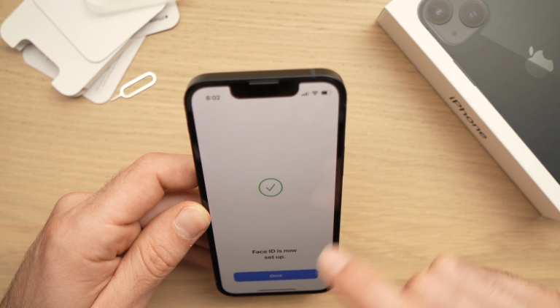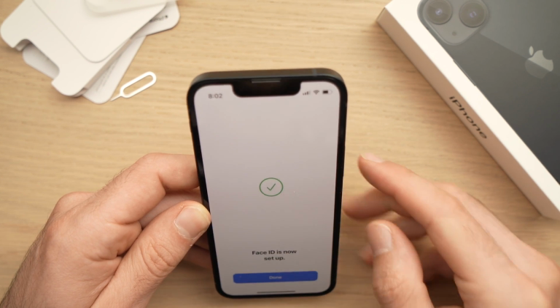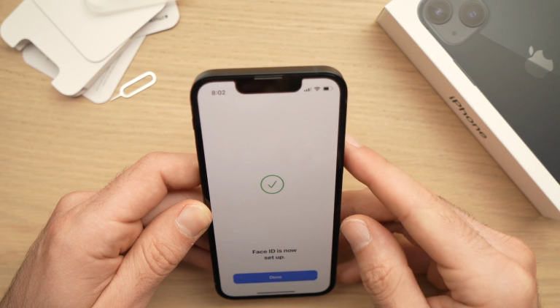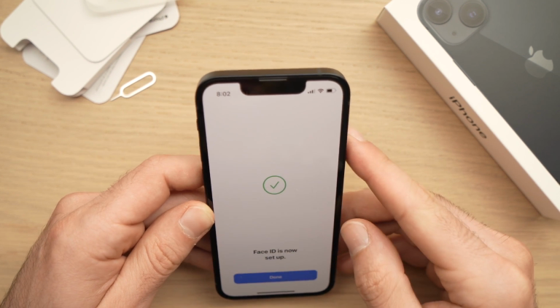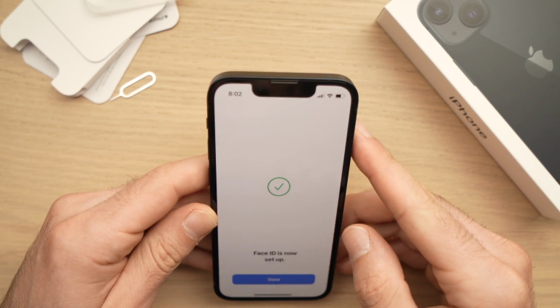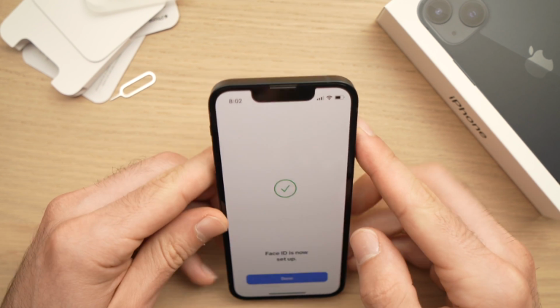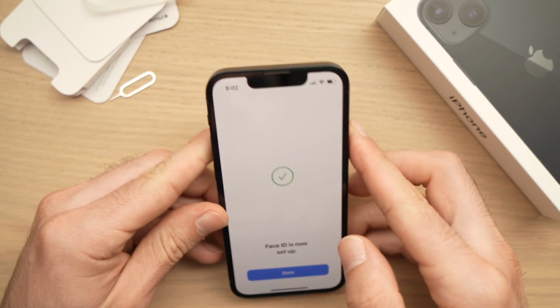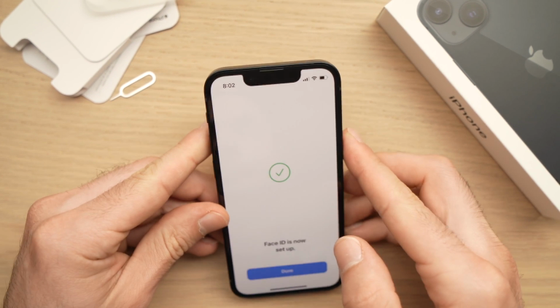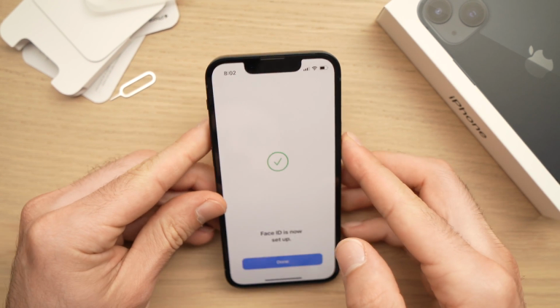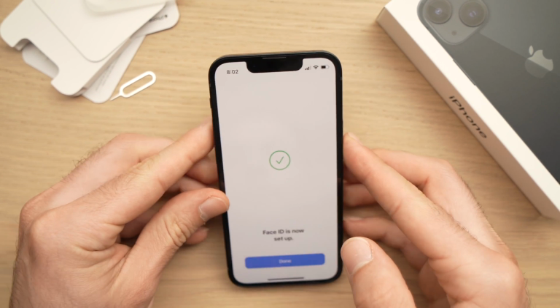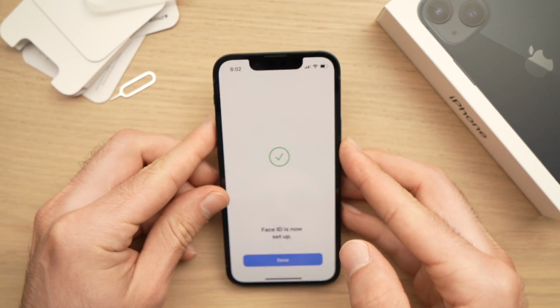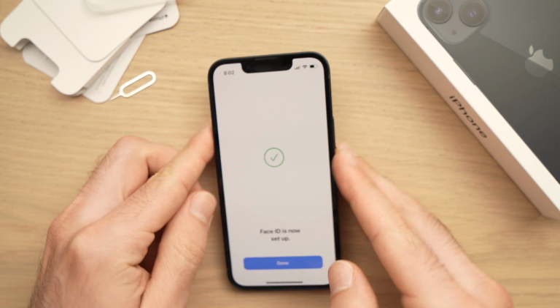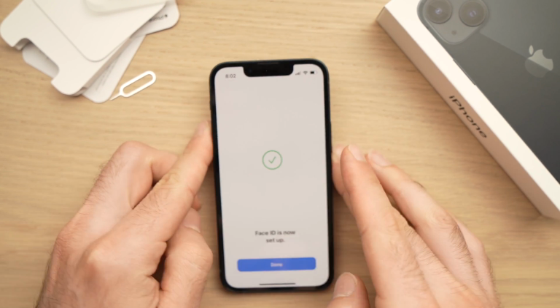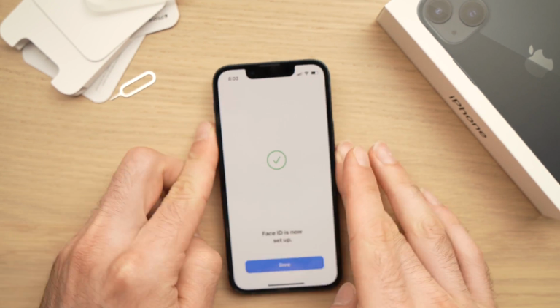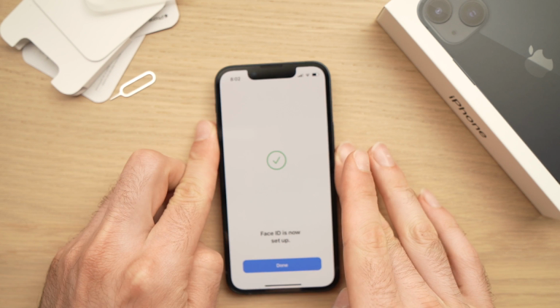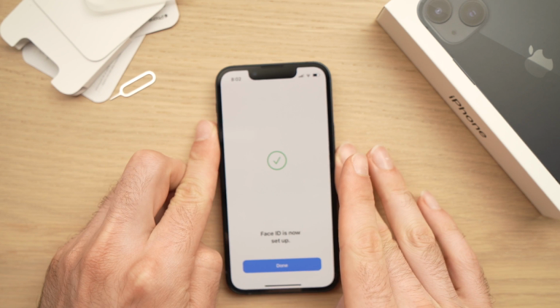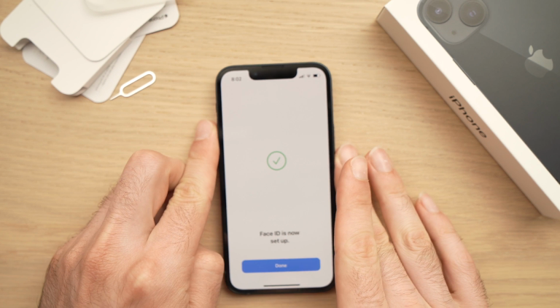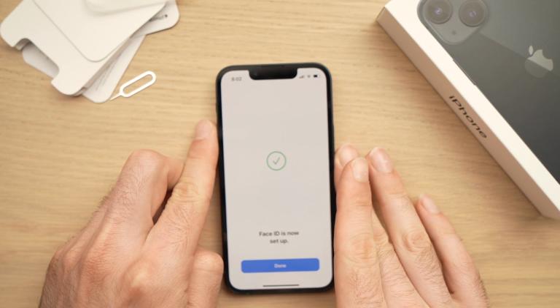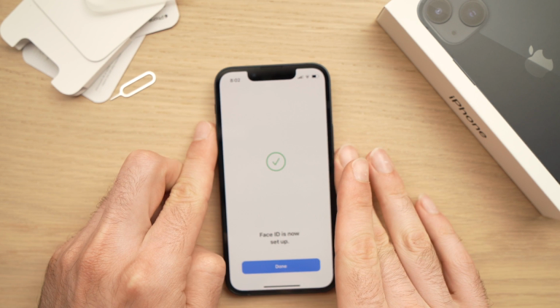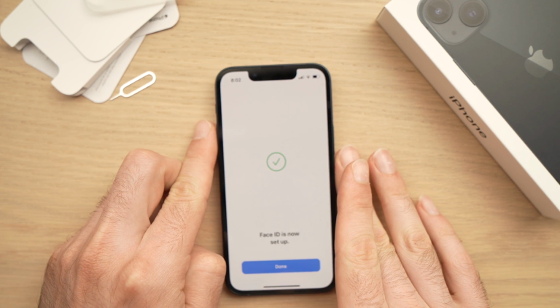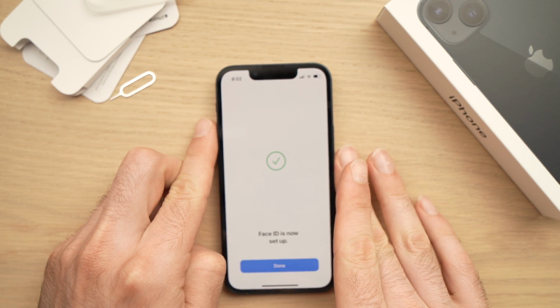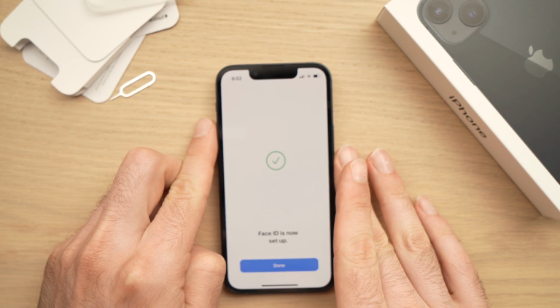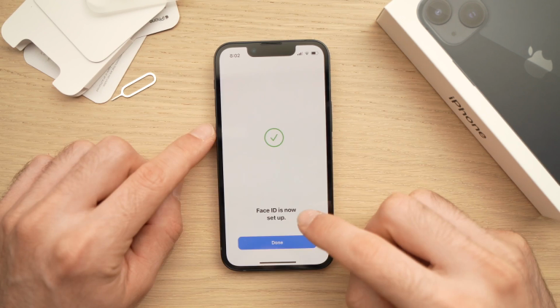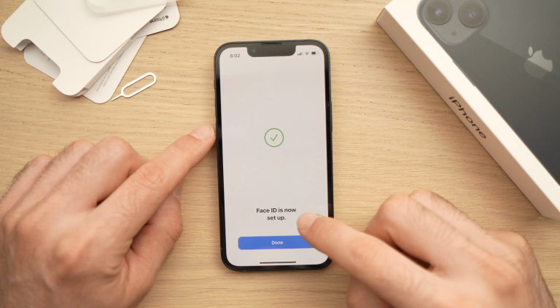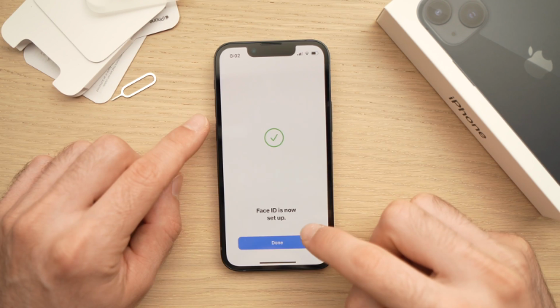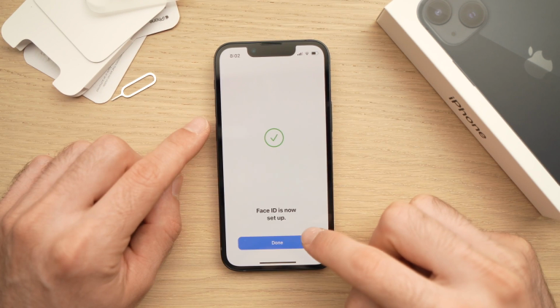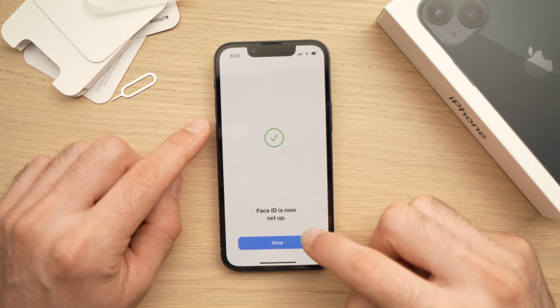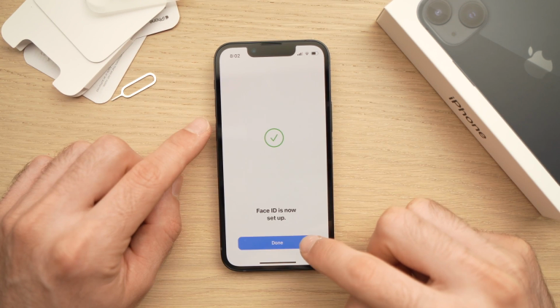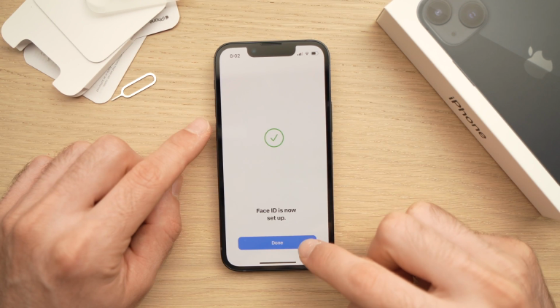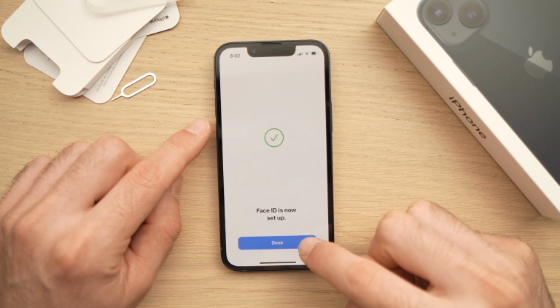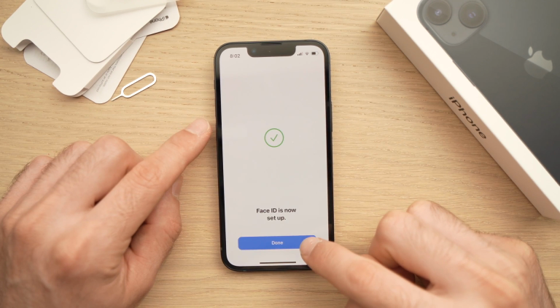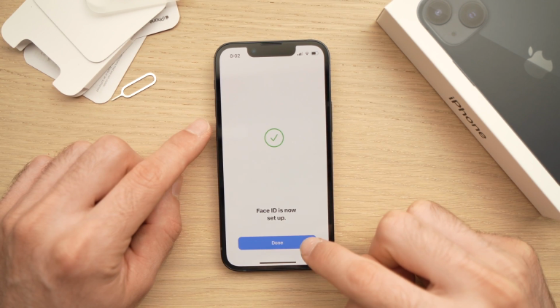After these two scans, you'll have this screen. You just need to press the blue Done button.